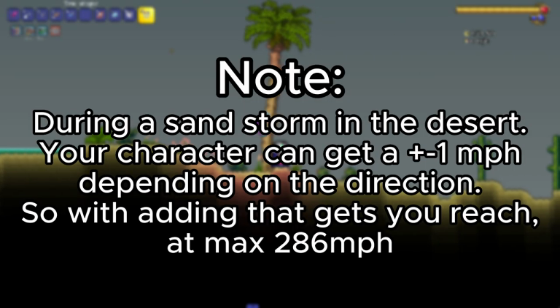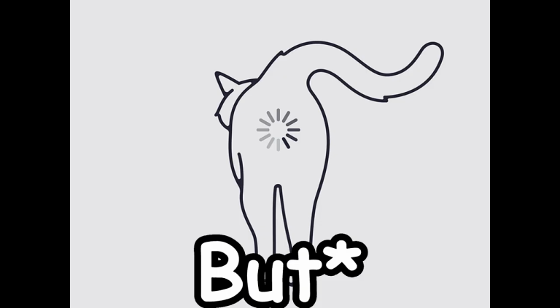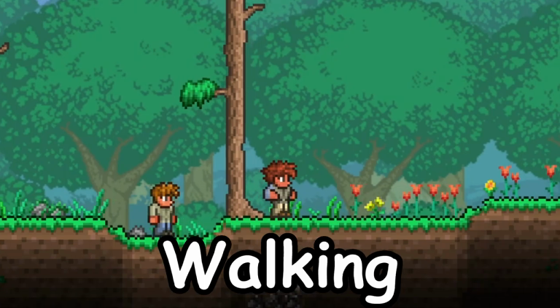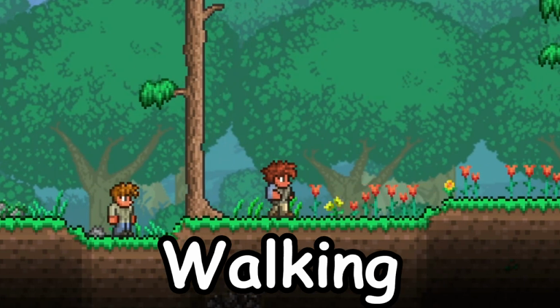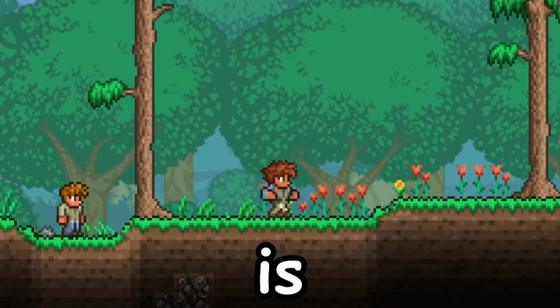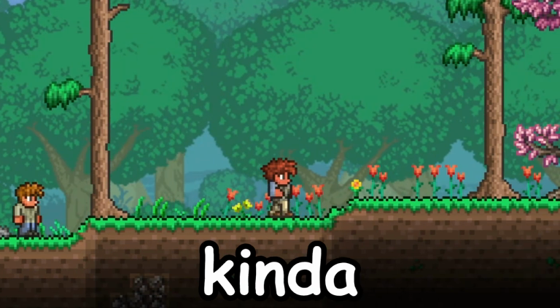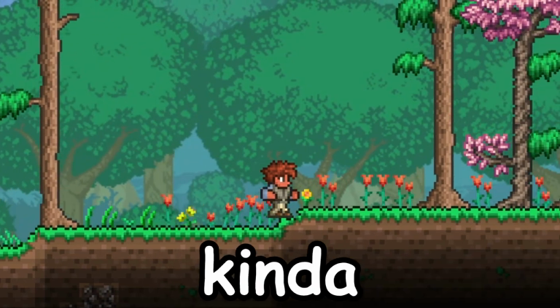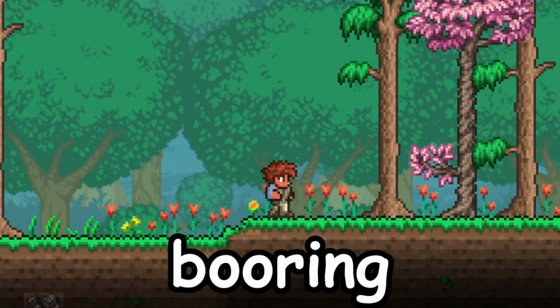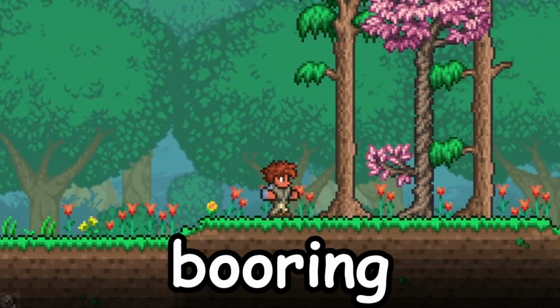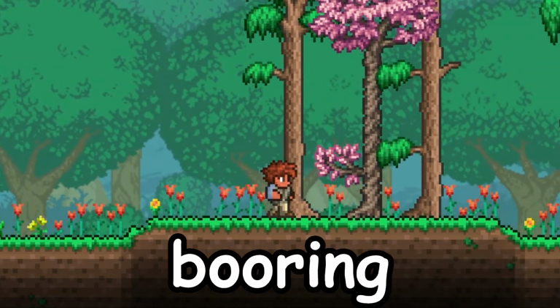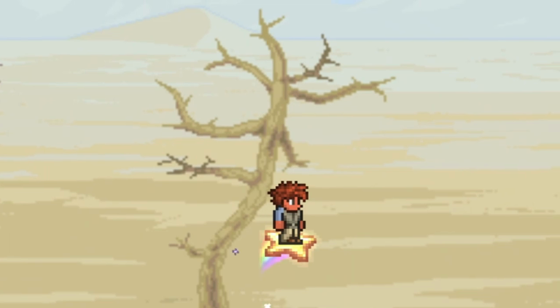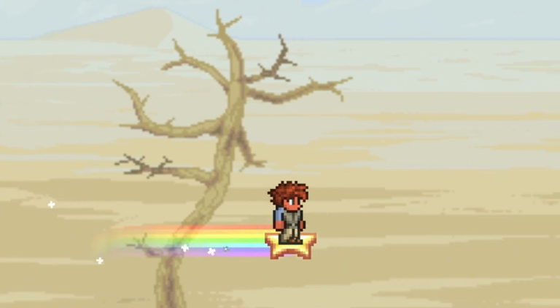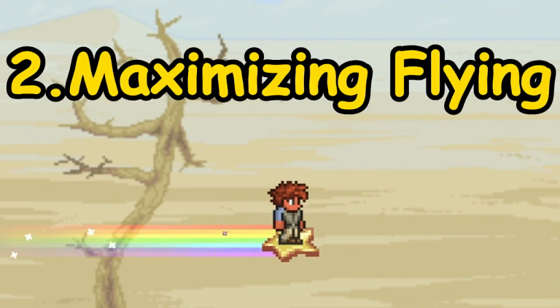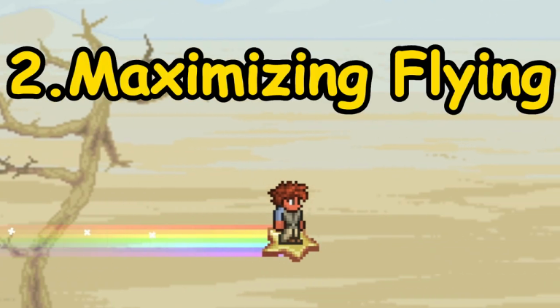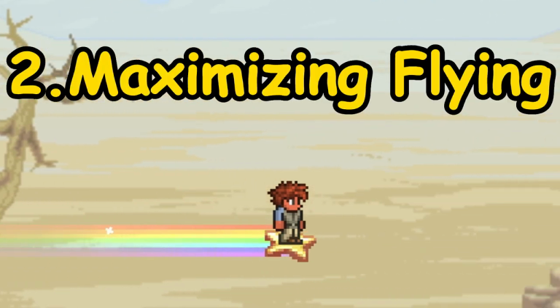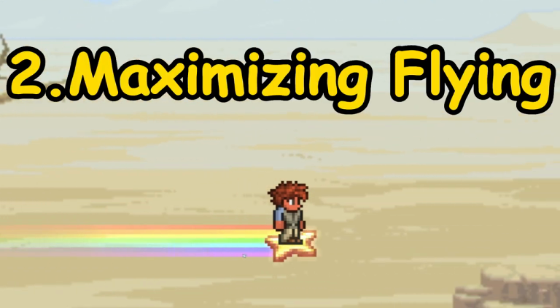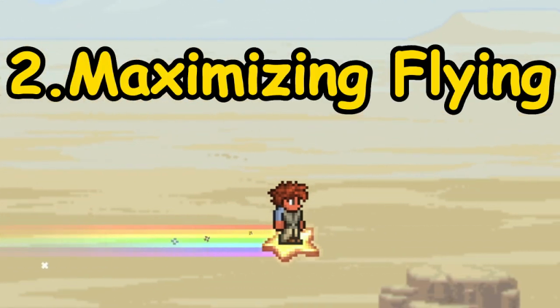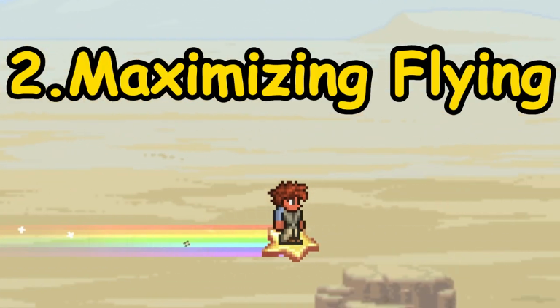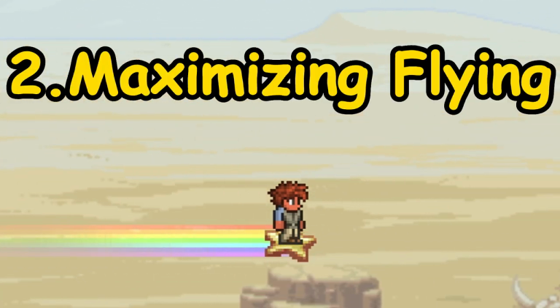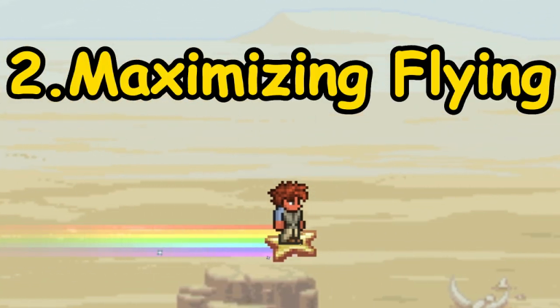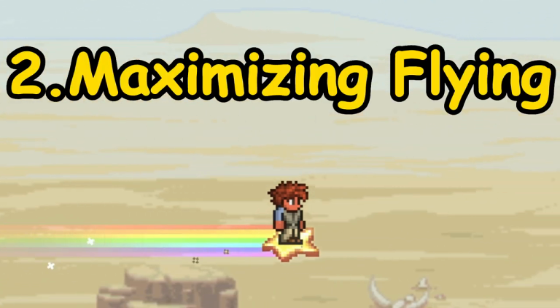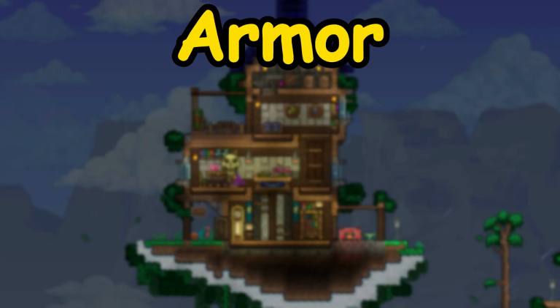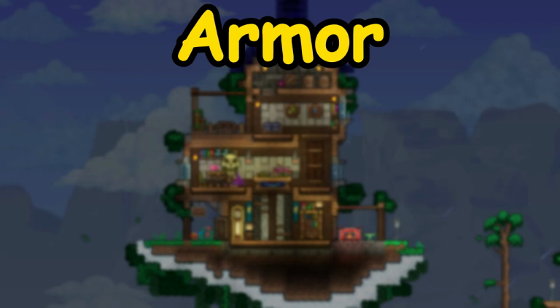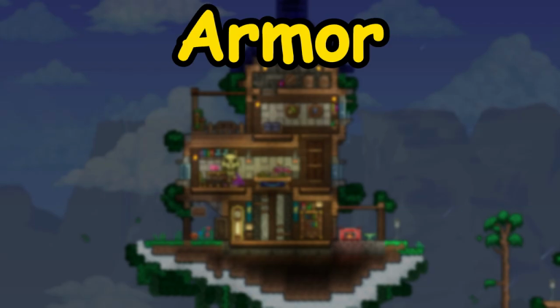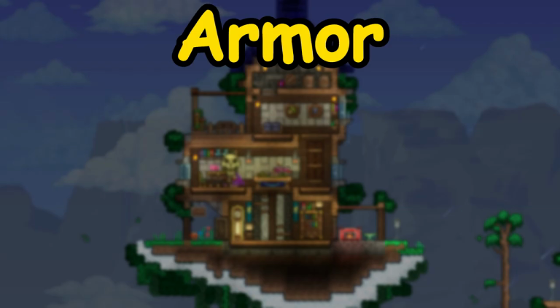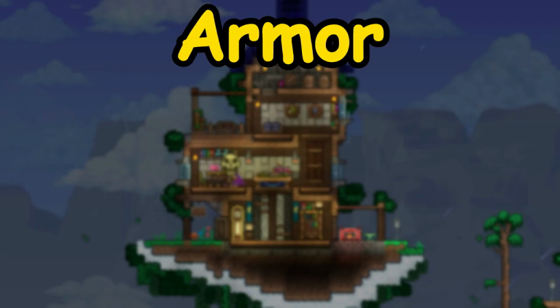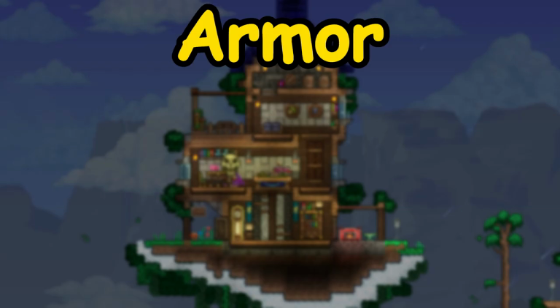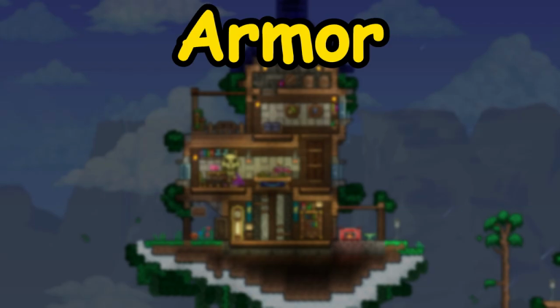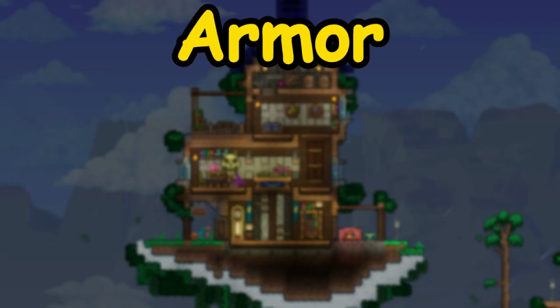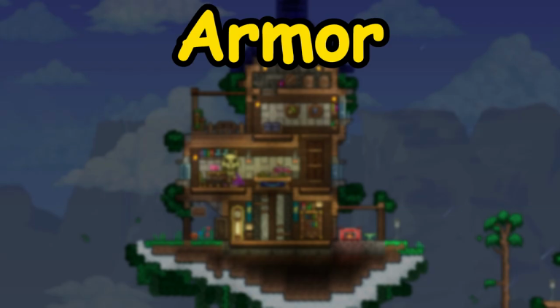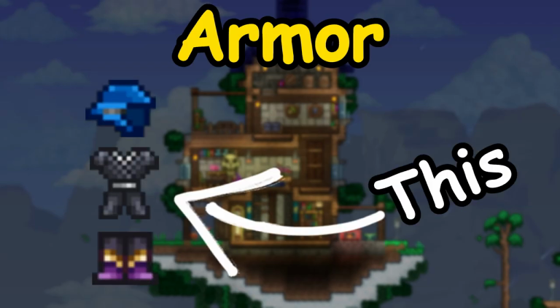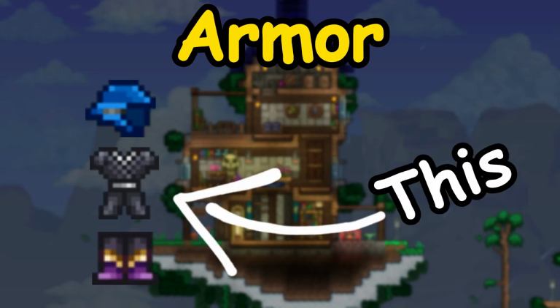But walking is kind of boring, so how about maximizing flying speed? For armor, use the same one as before.